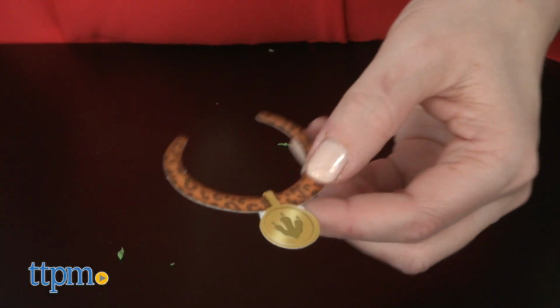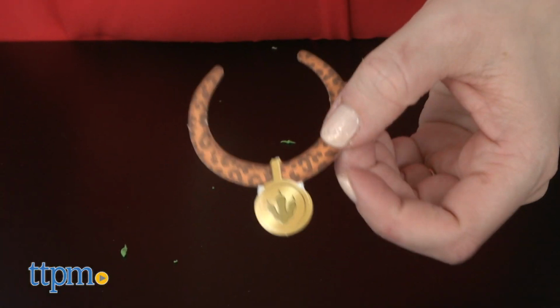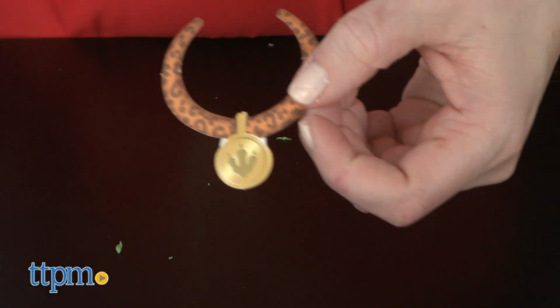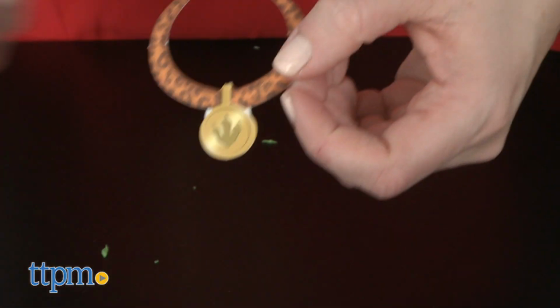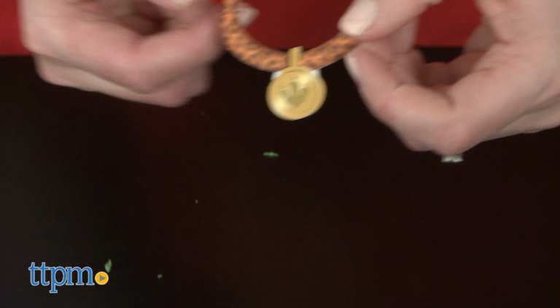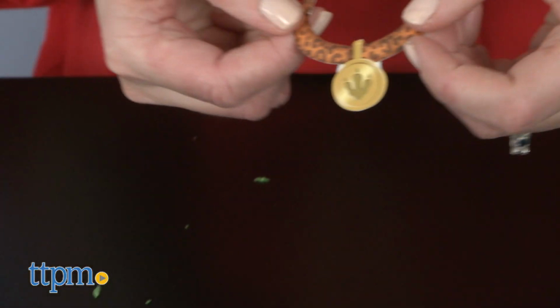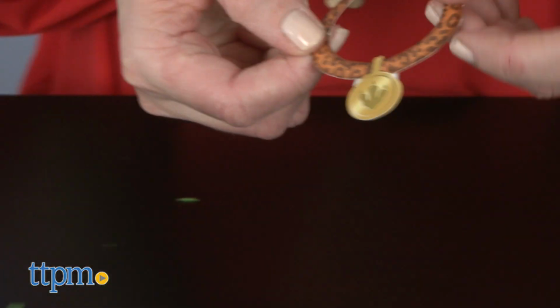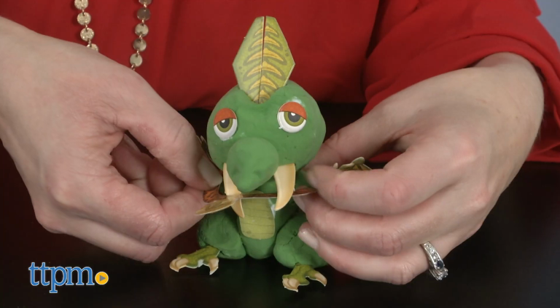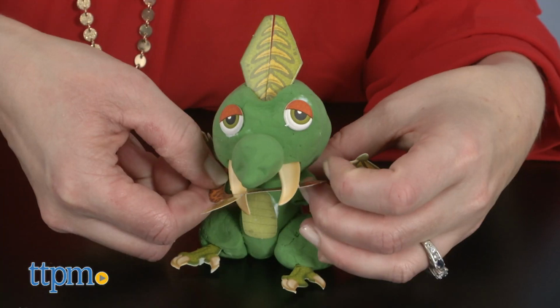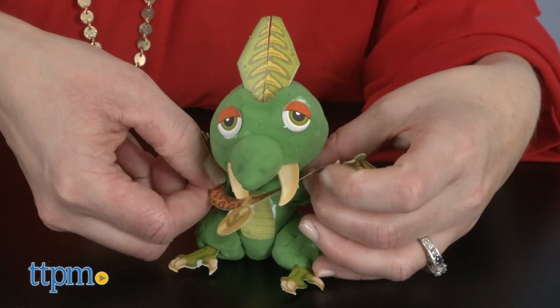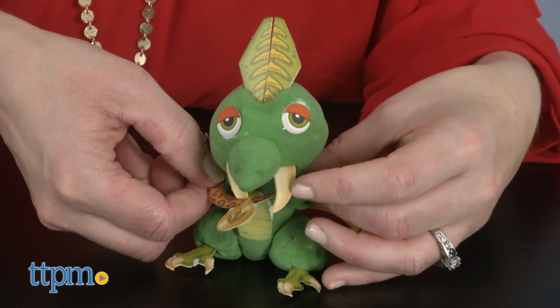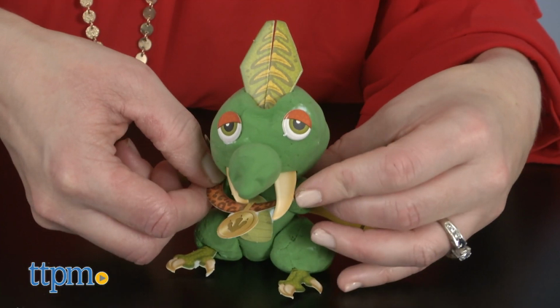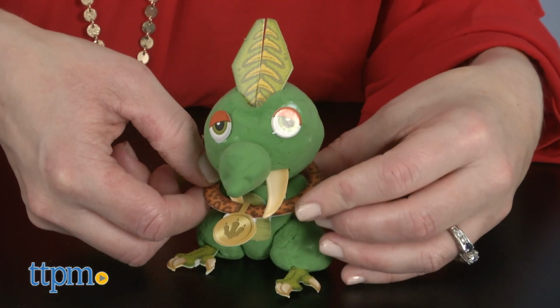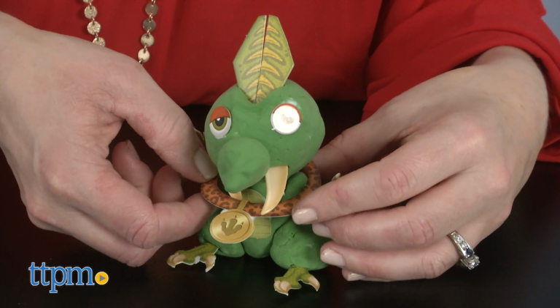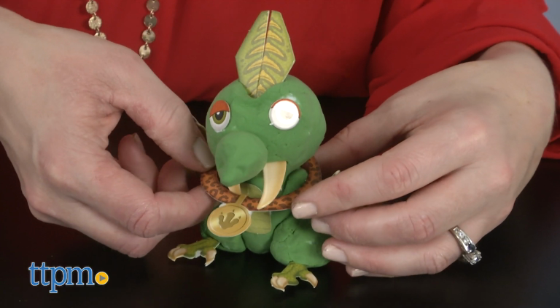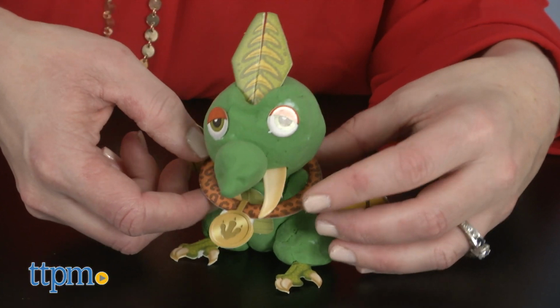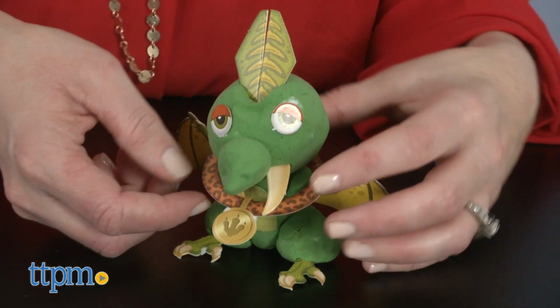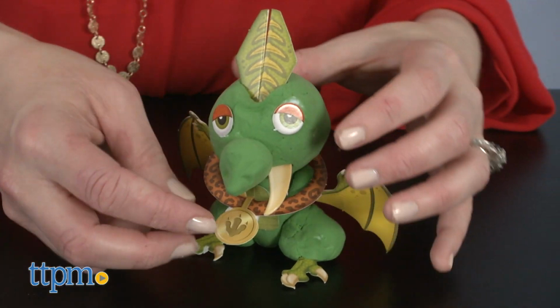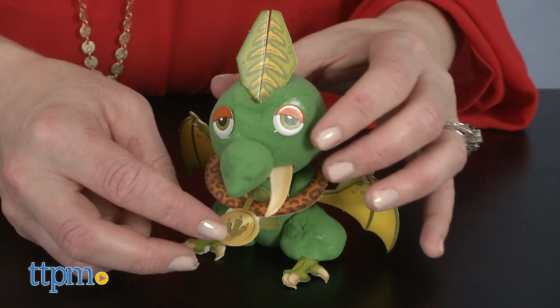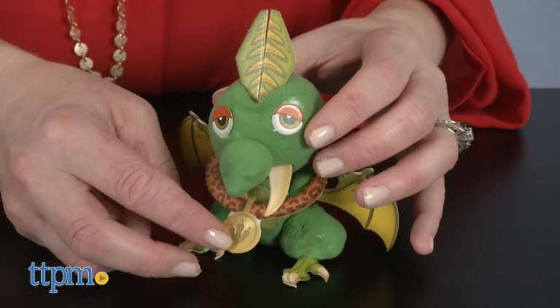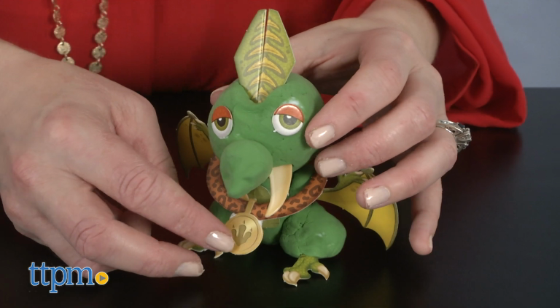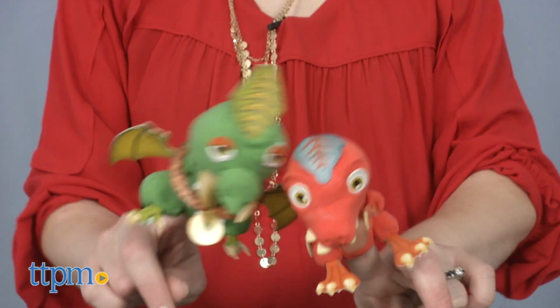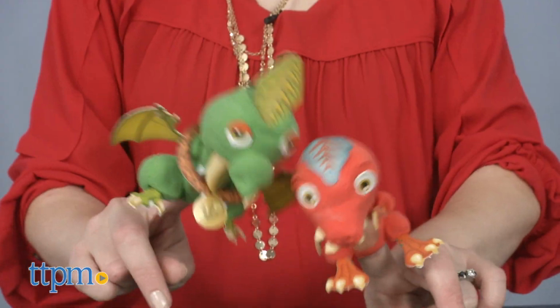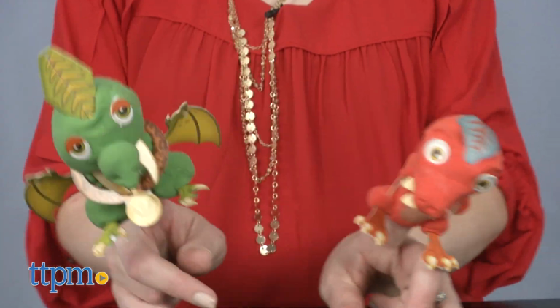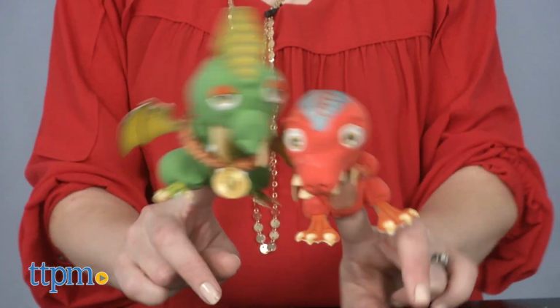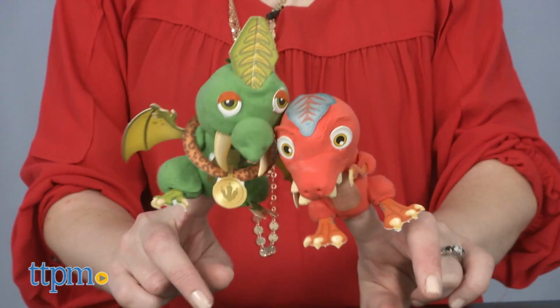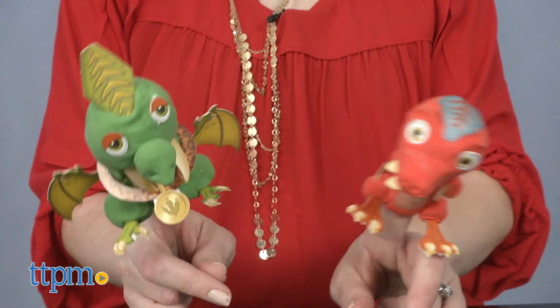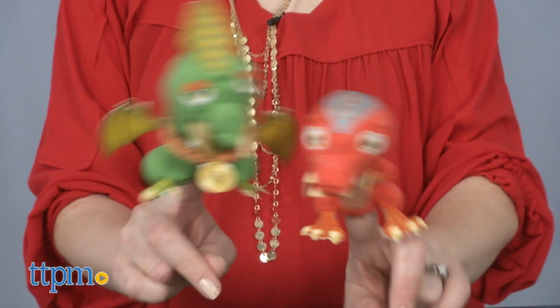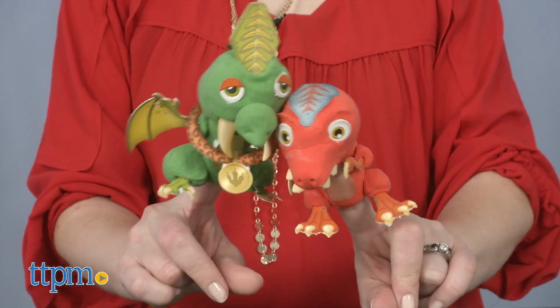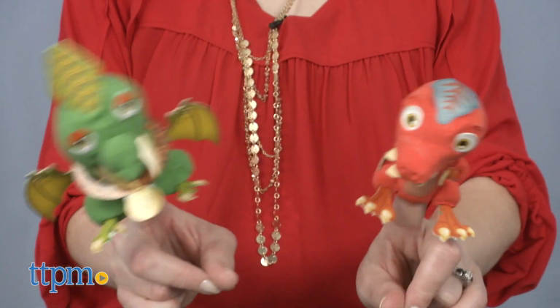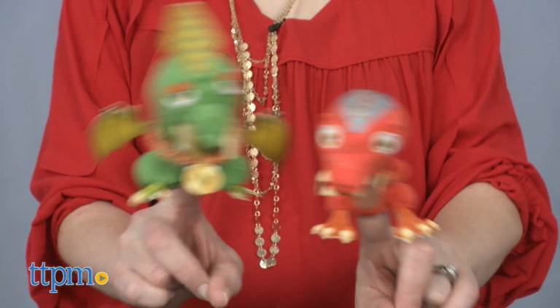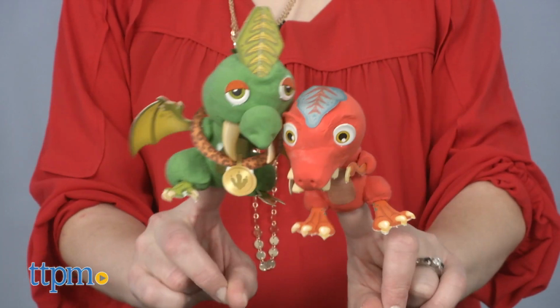What do you think about this craft kit? Which of the three dinosaurs would you make first, and how would you dress it up? Tell me in the comments.